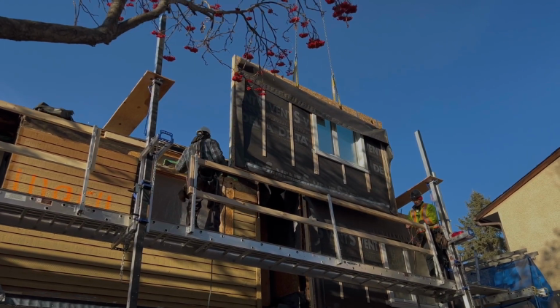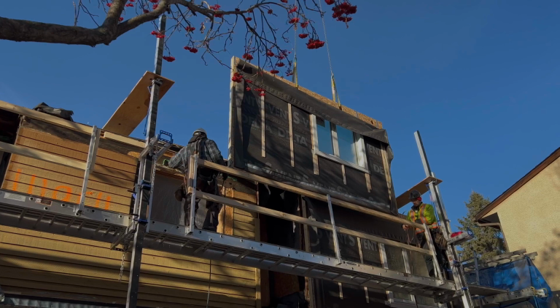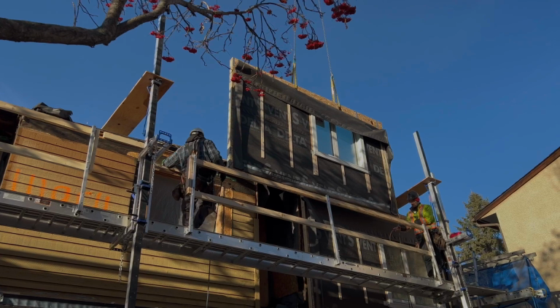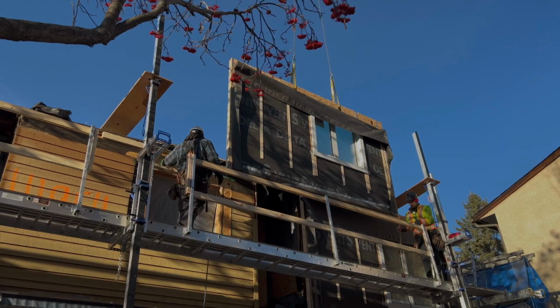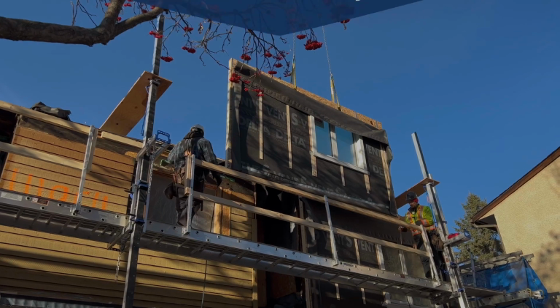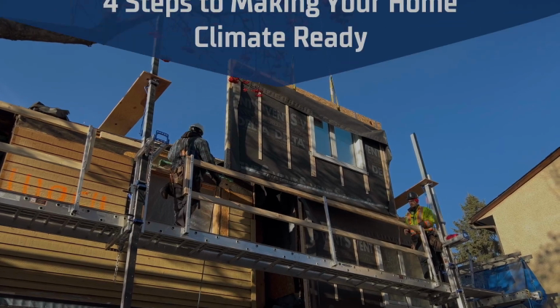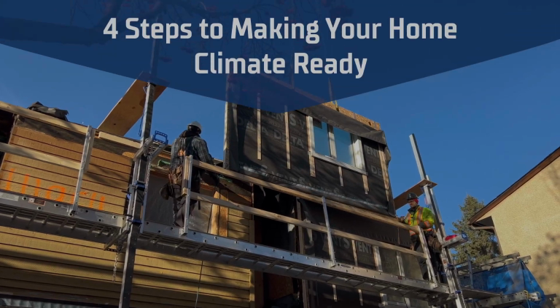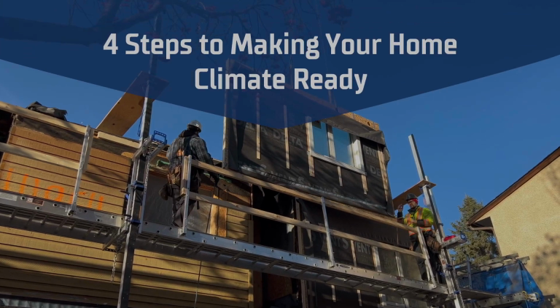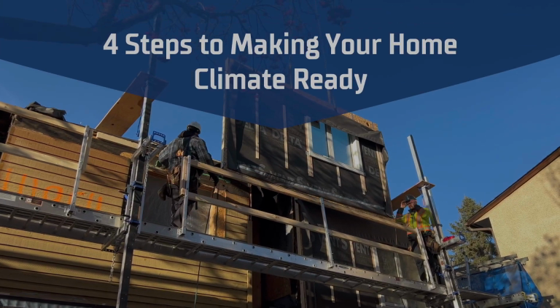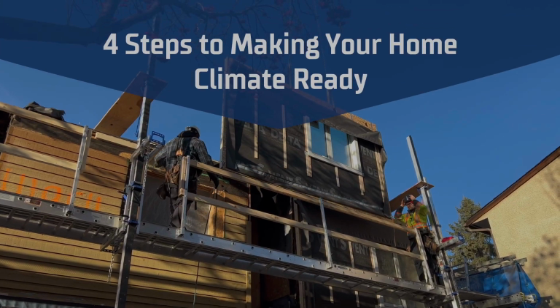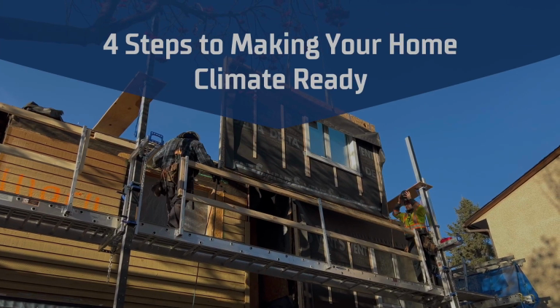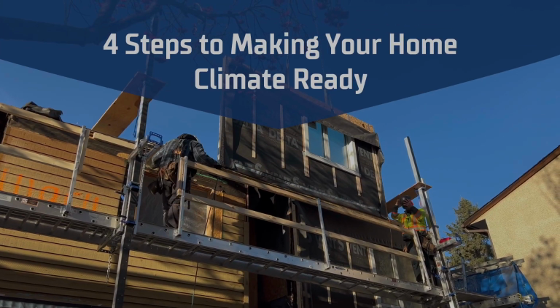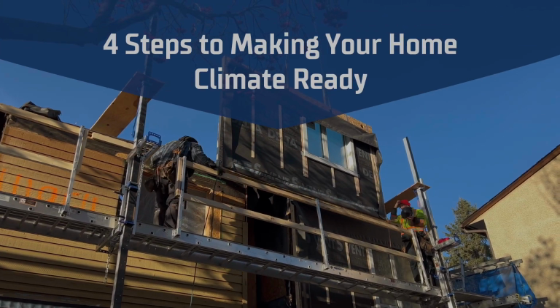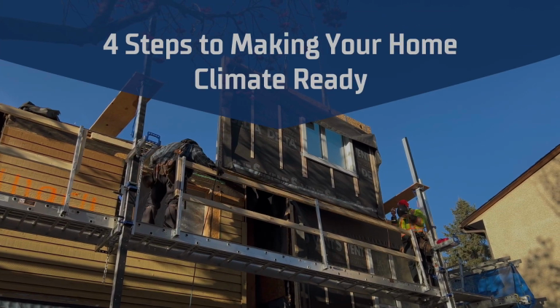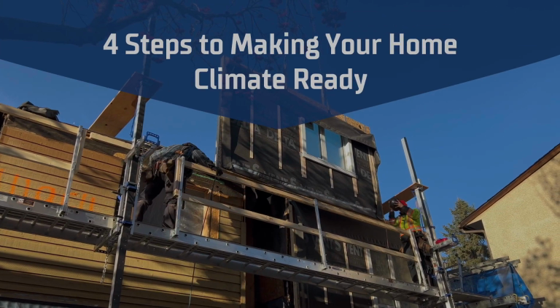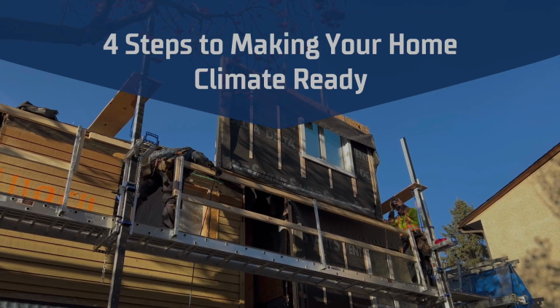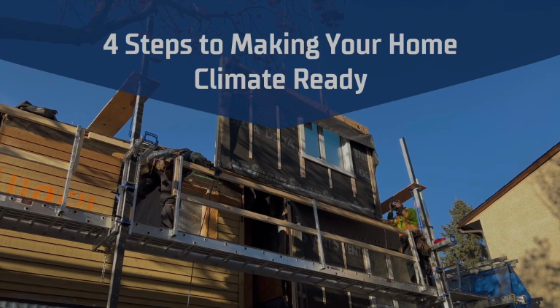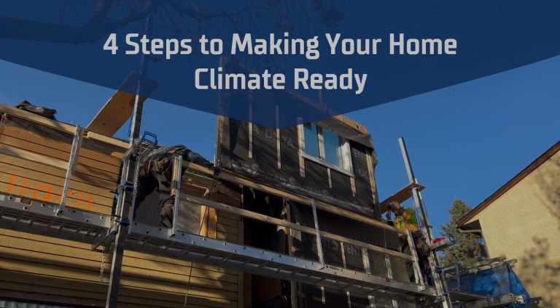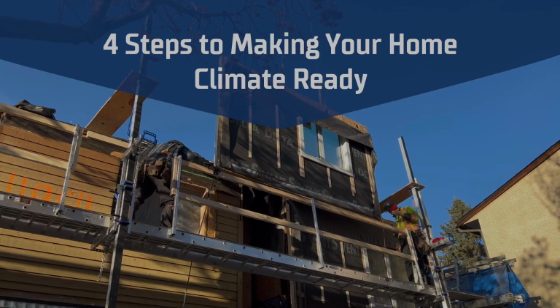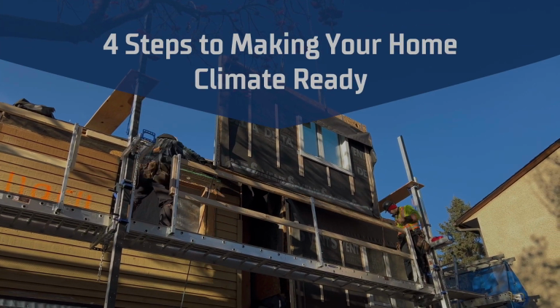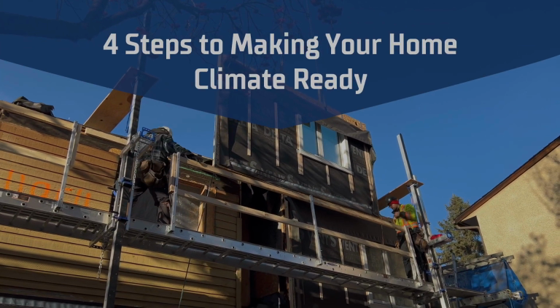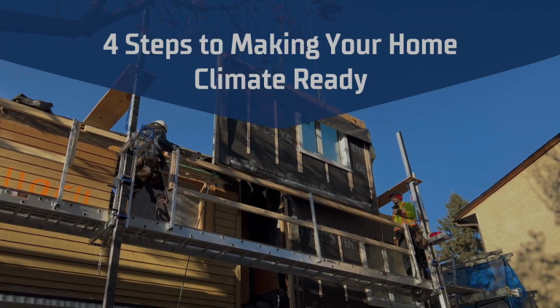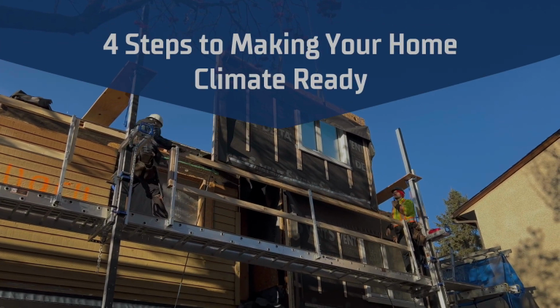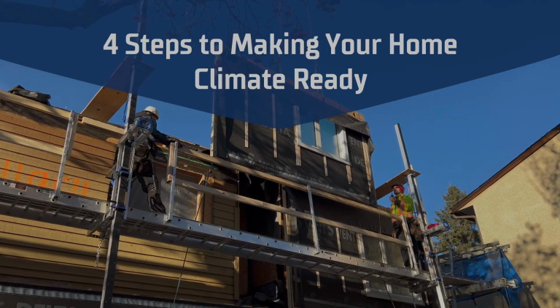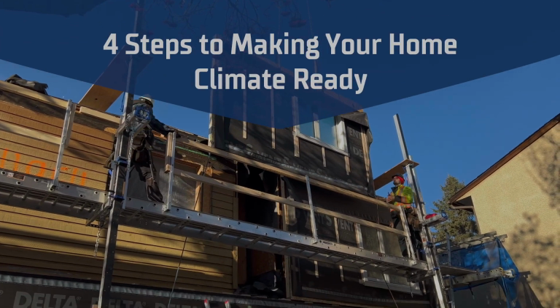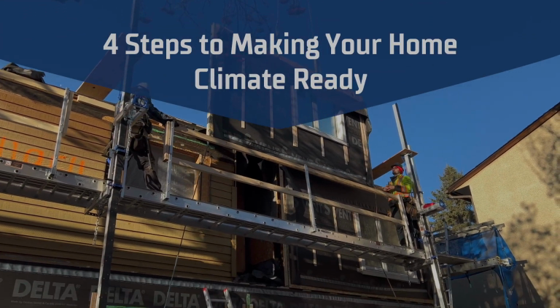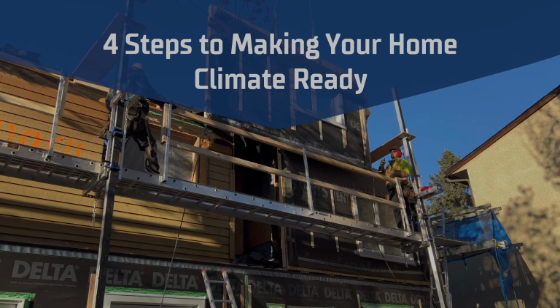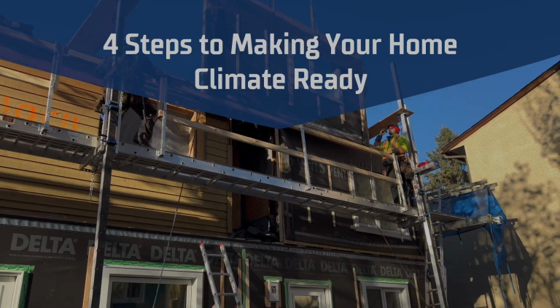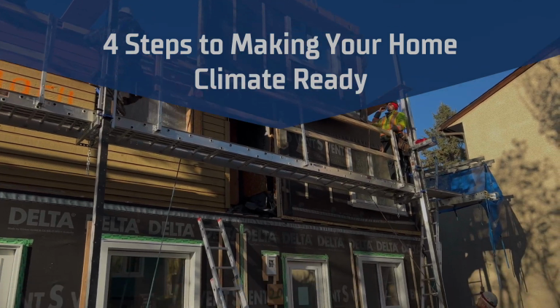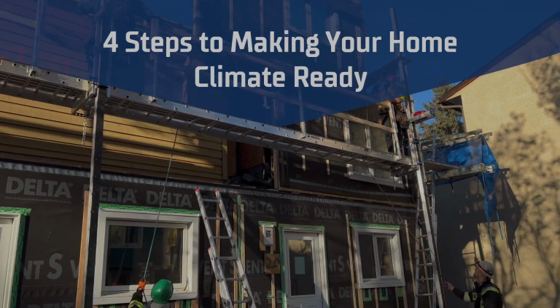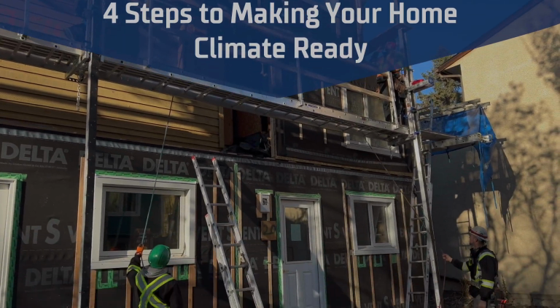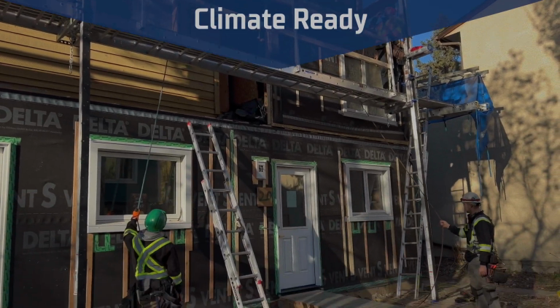Stephanie Ripley says there are four steps to reducing emissions, saving energy, and making our homes climate ready.